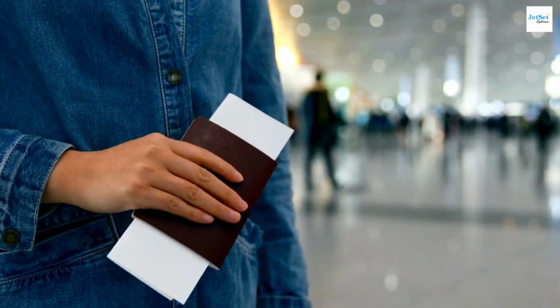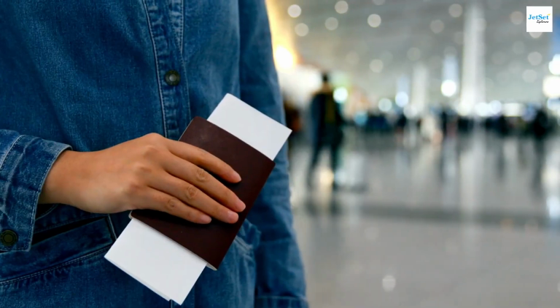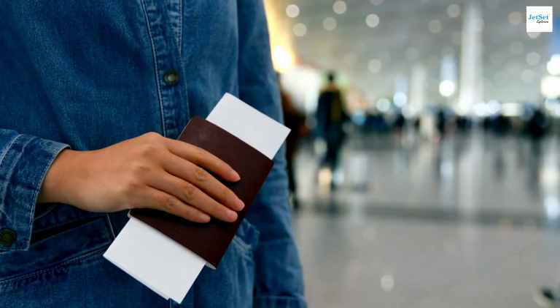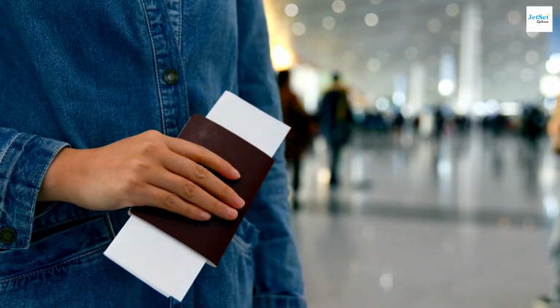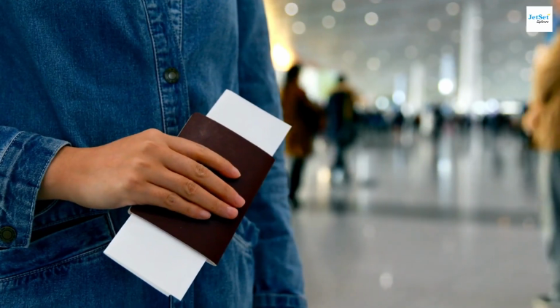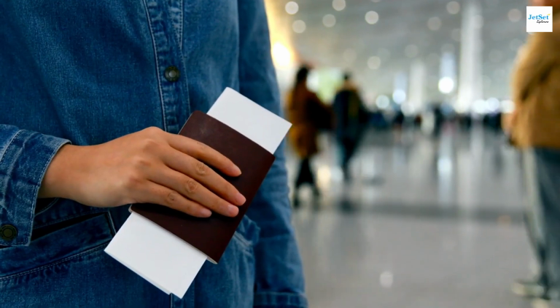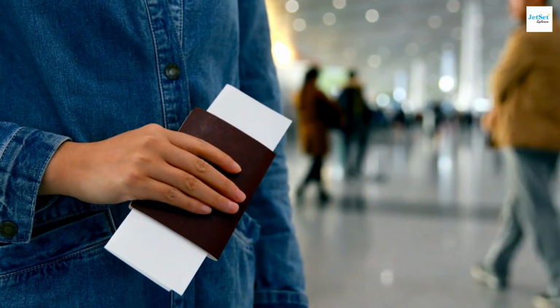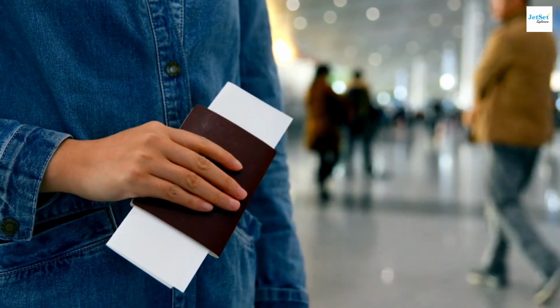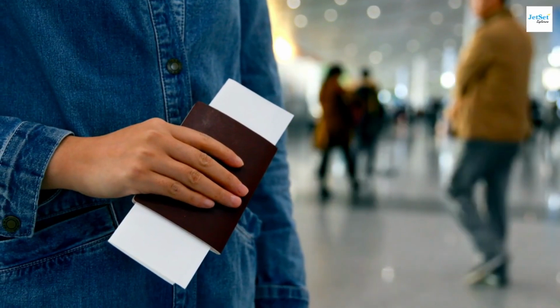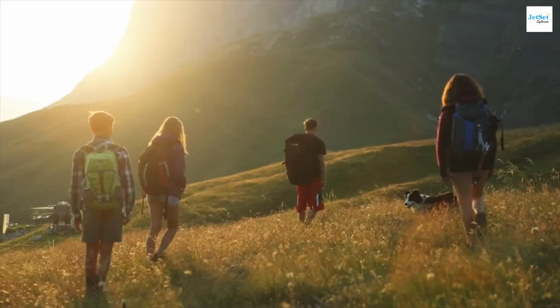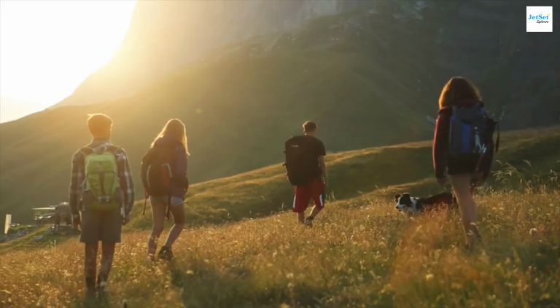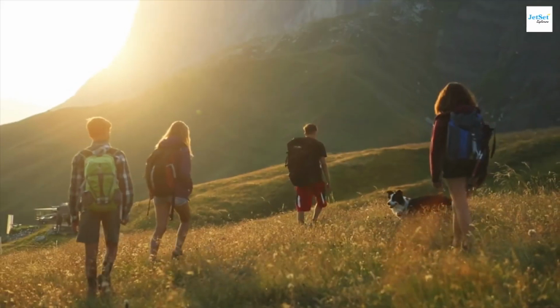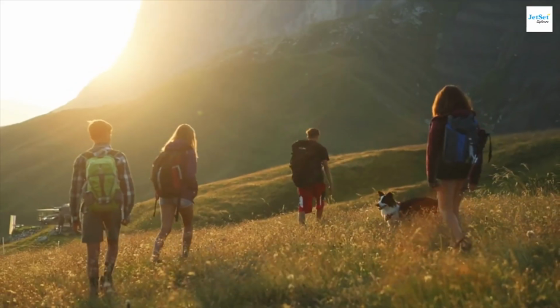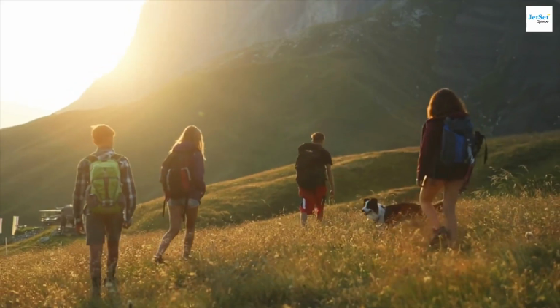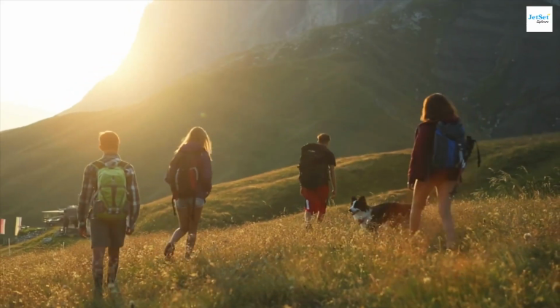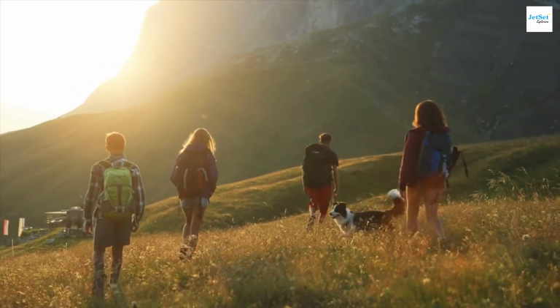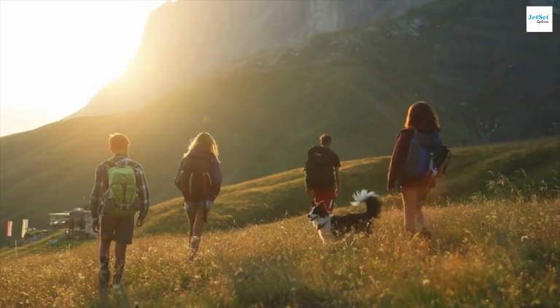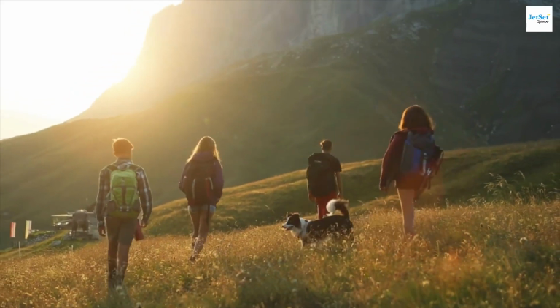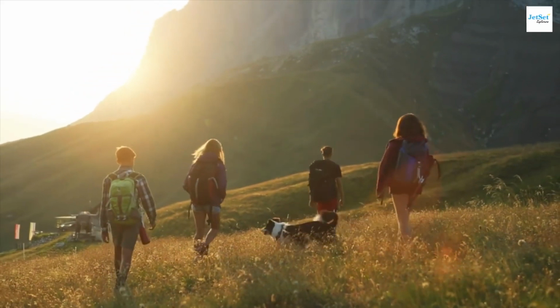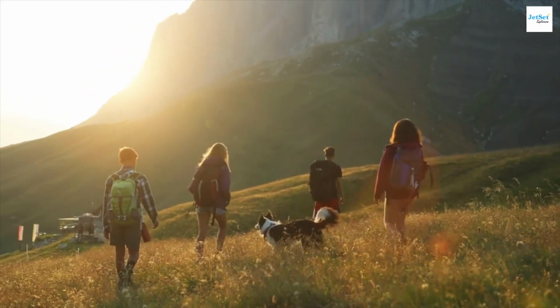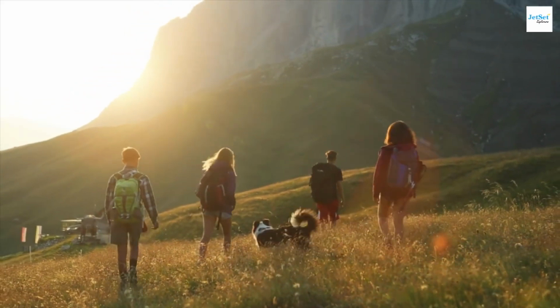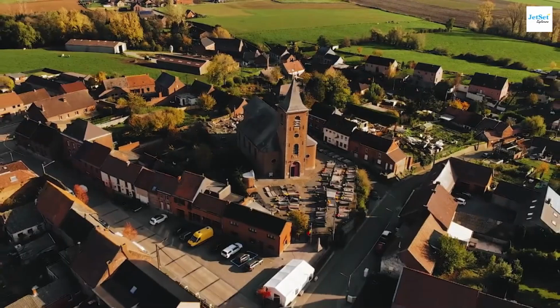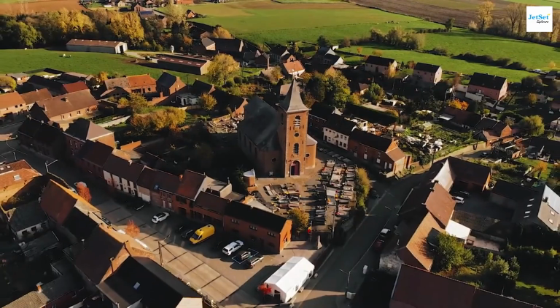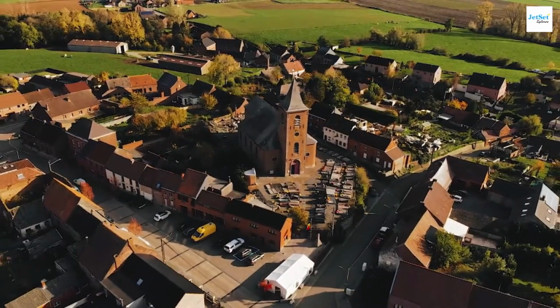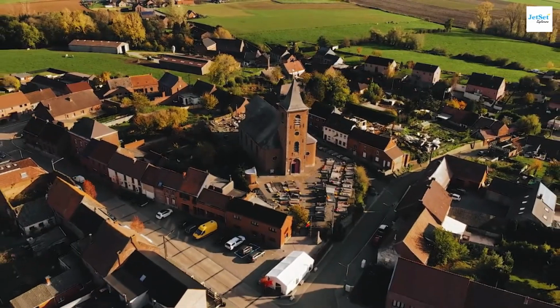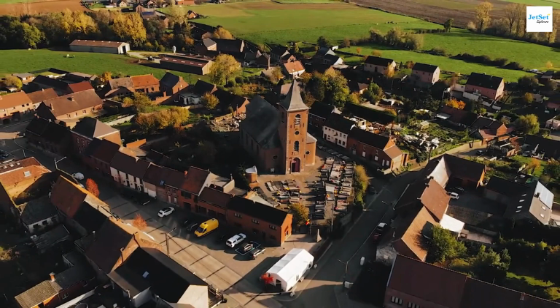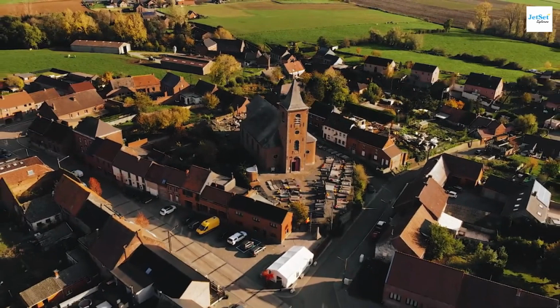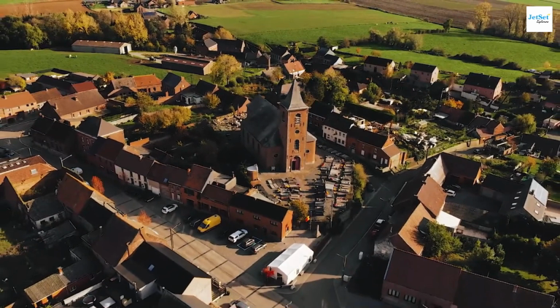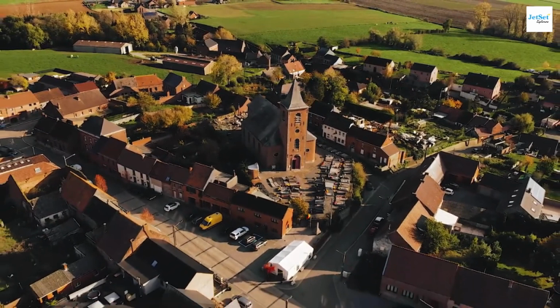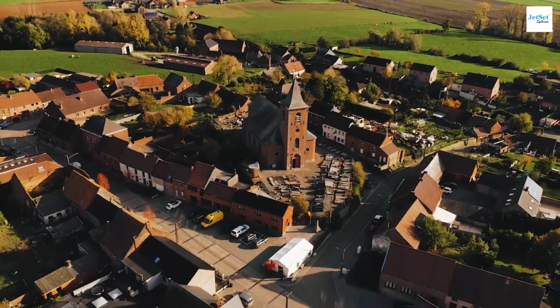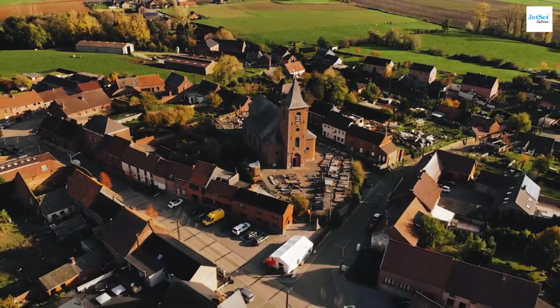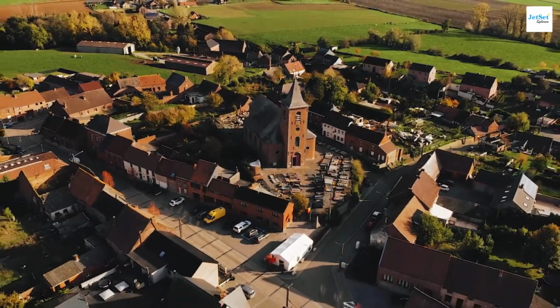So grab your passport and let's start our adventure to discover the most amazing places Belgium has to offer.